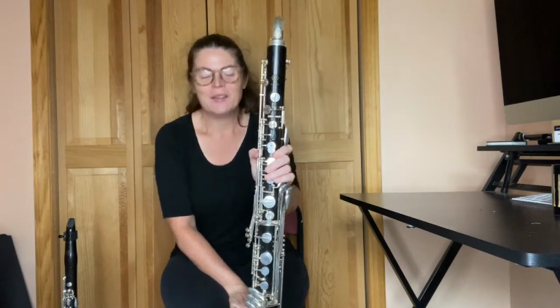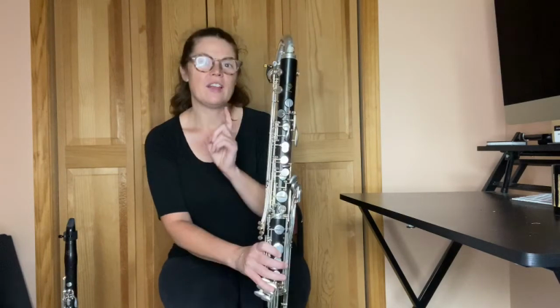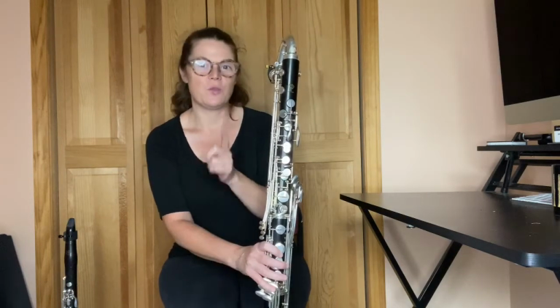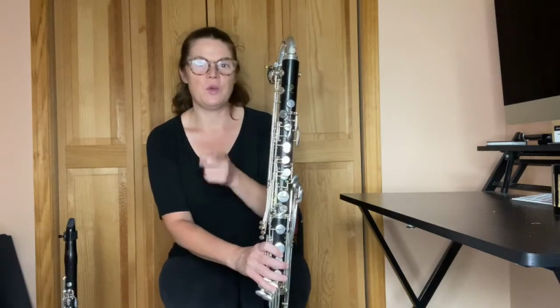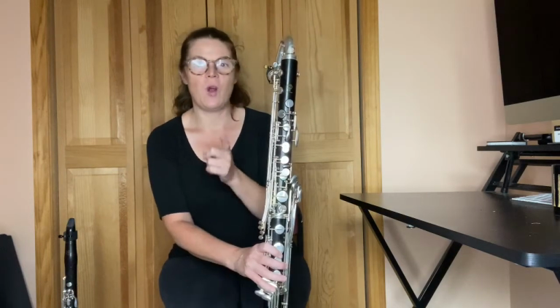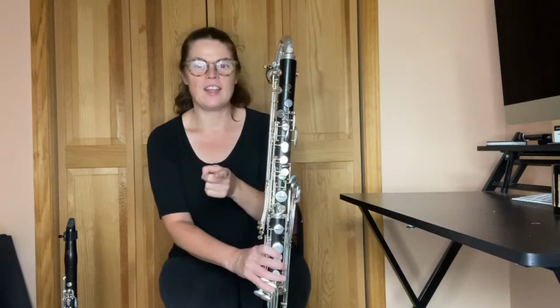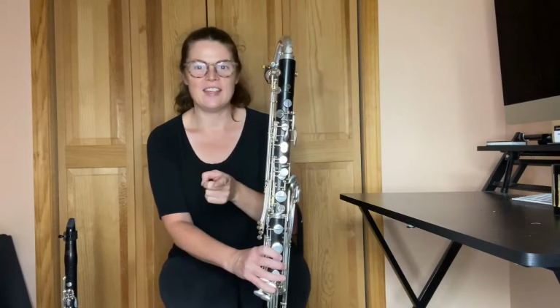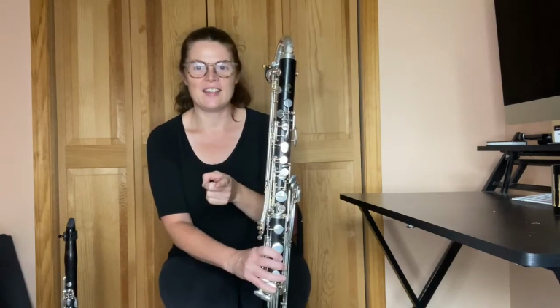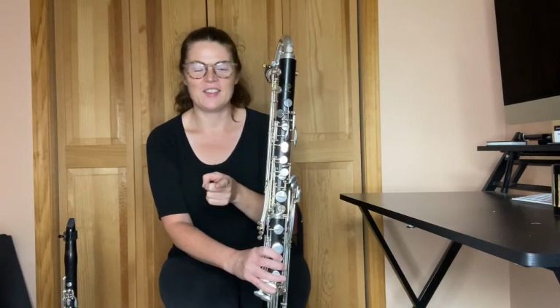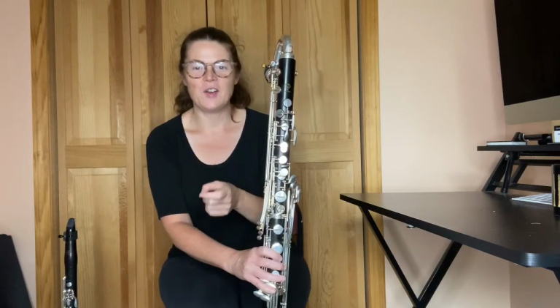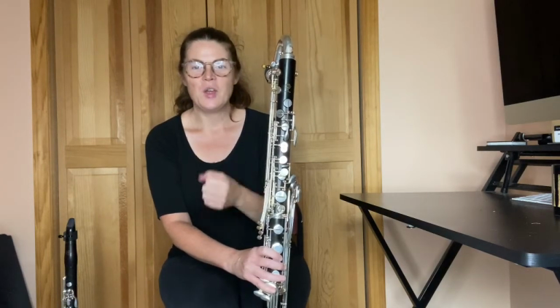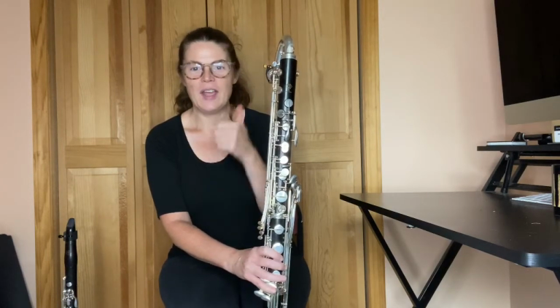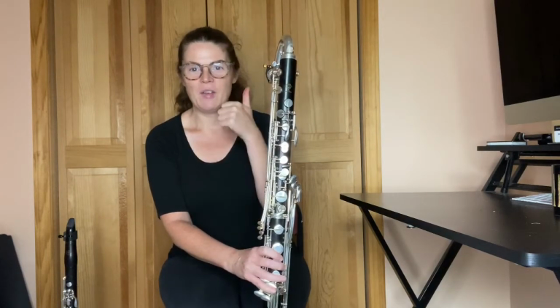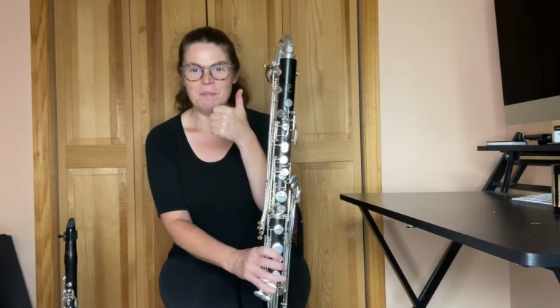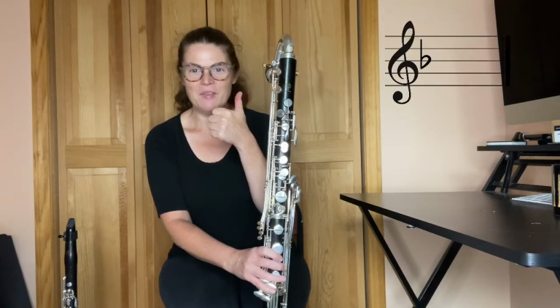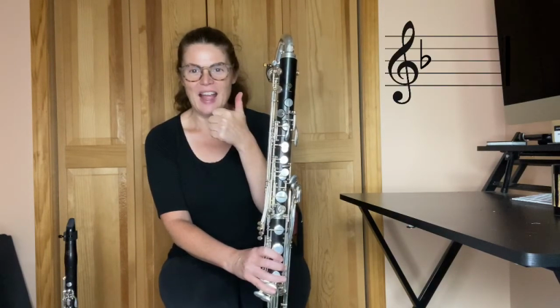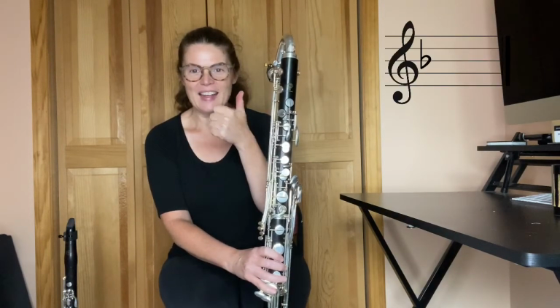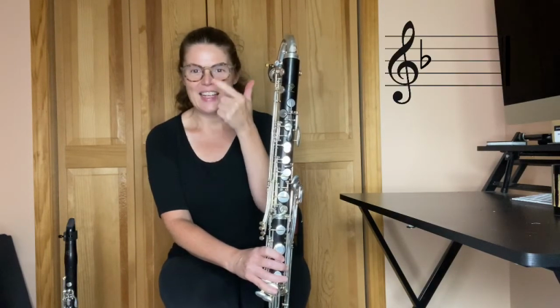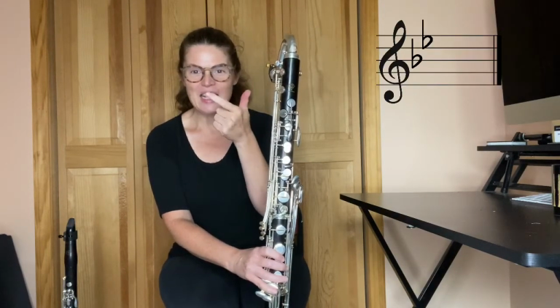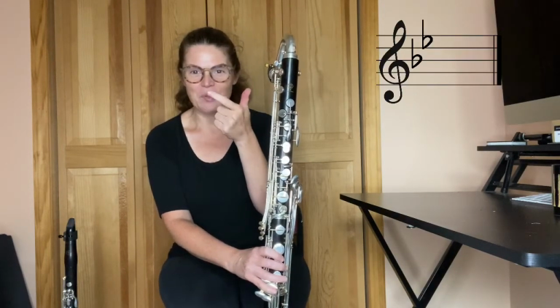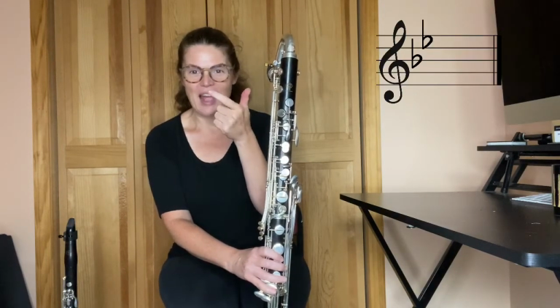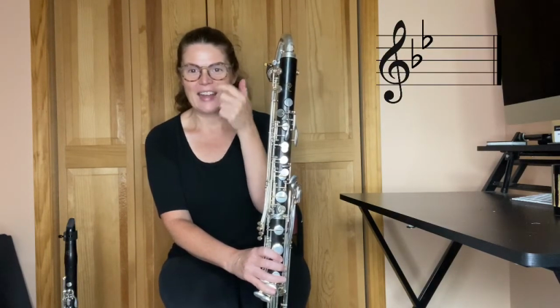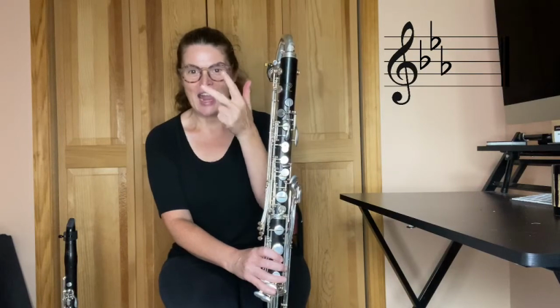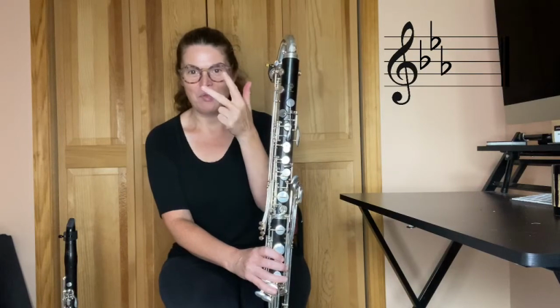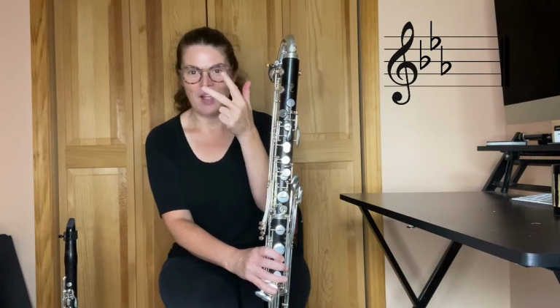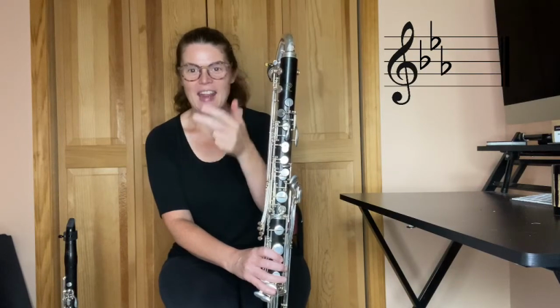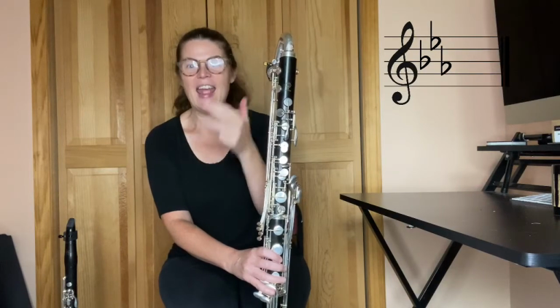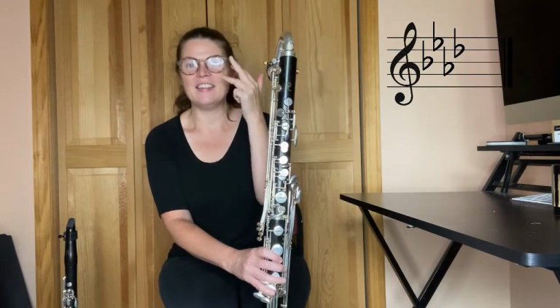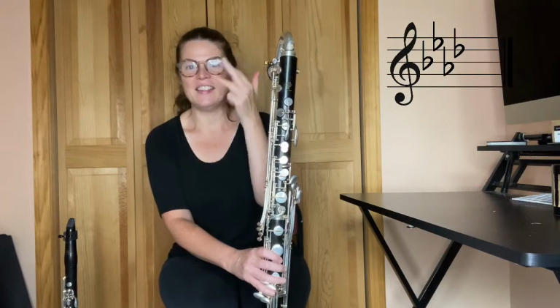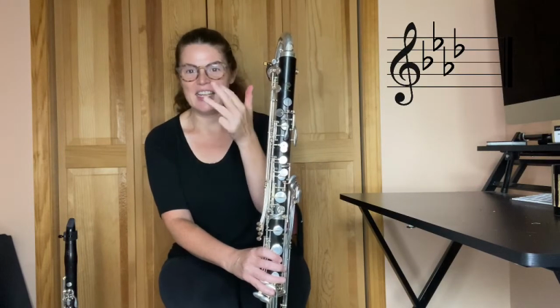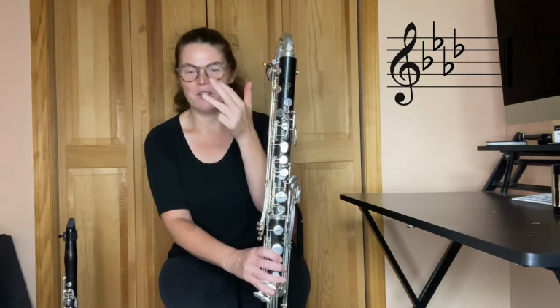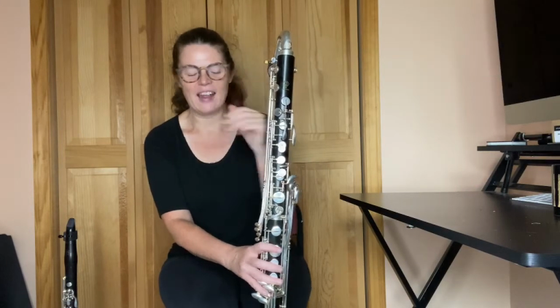Let's review our key signature. We have a B-flat, E-flat, A-flat, and D-flat.